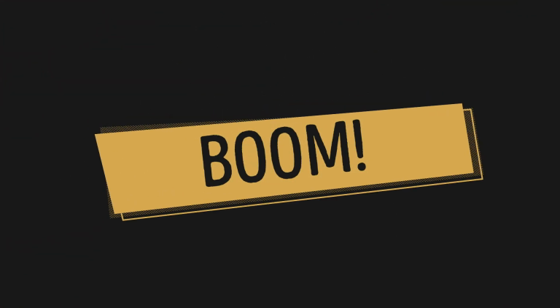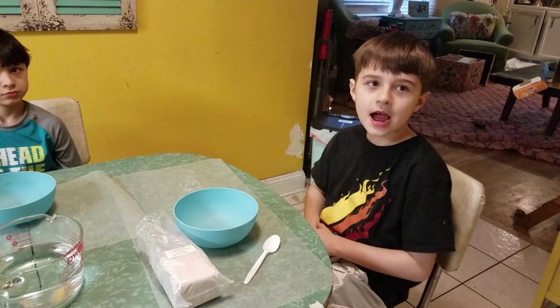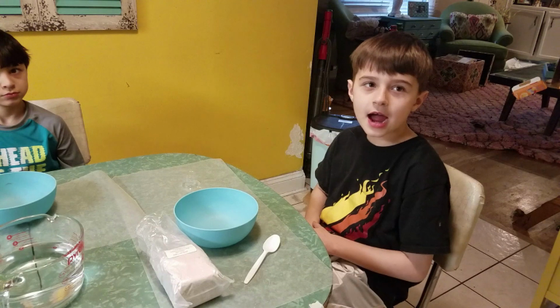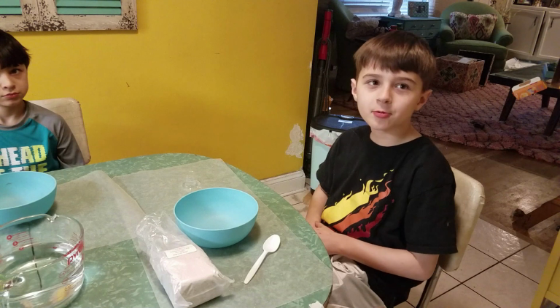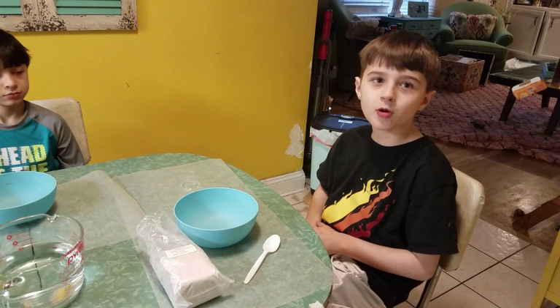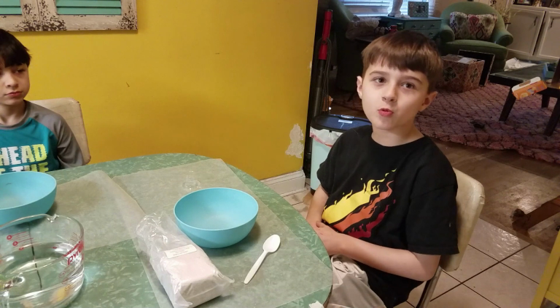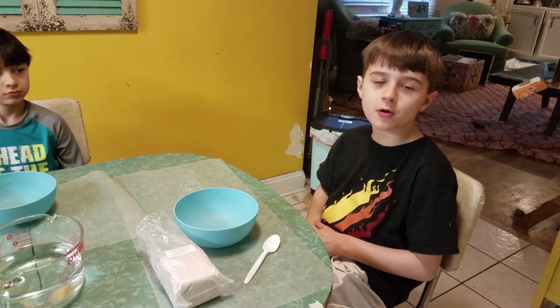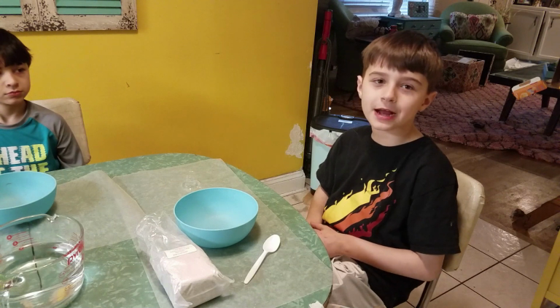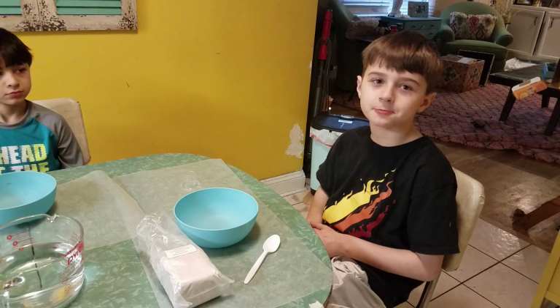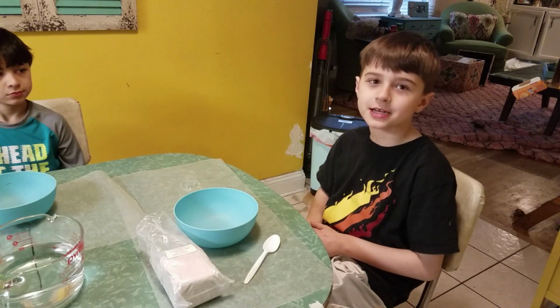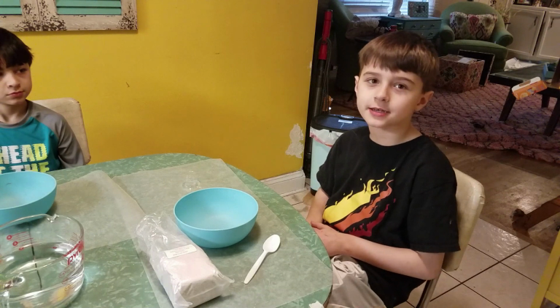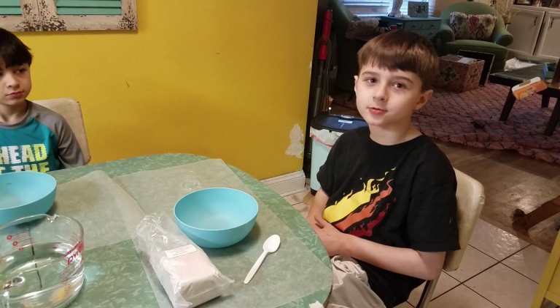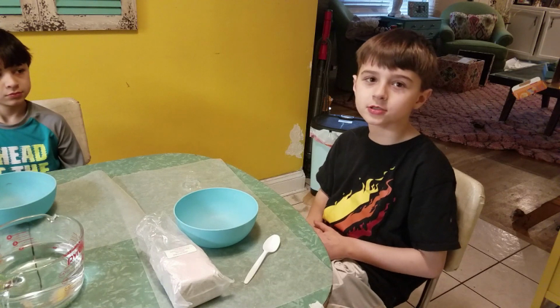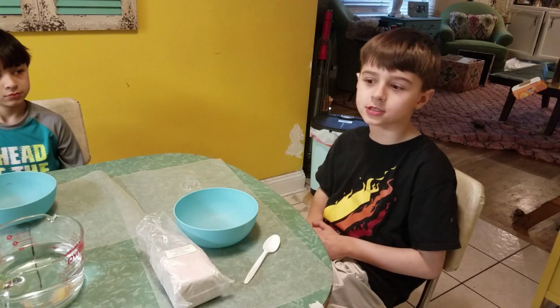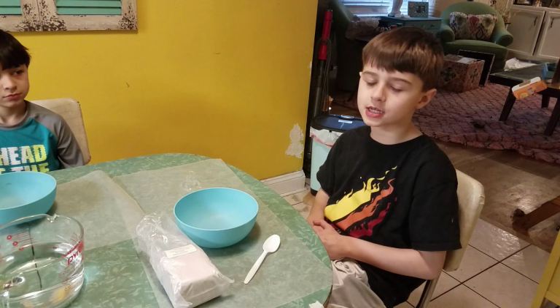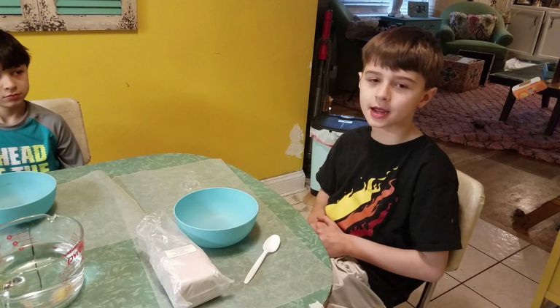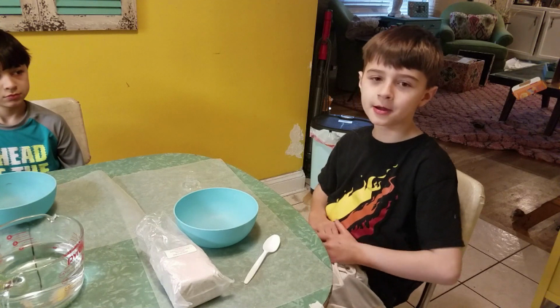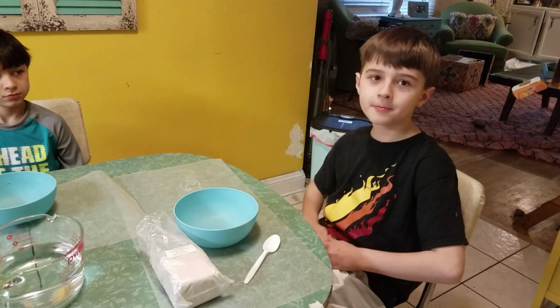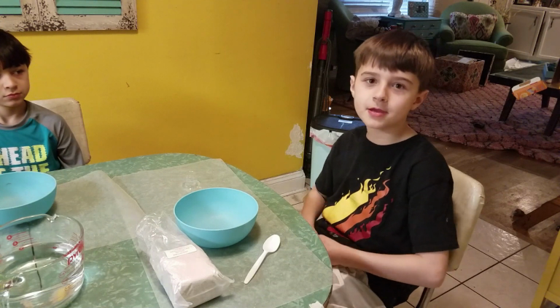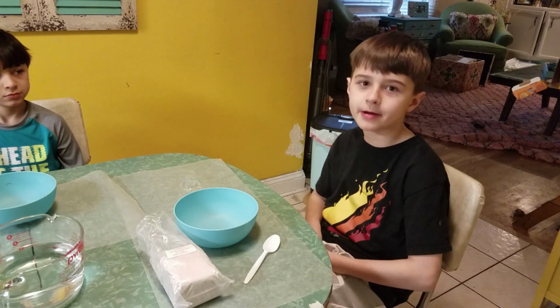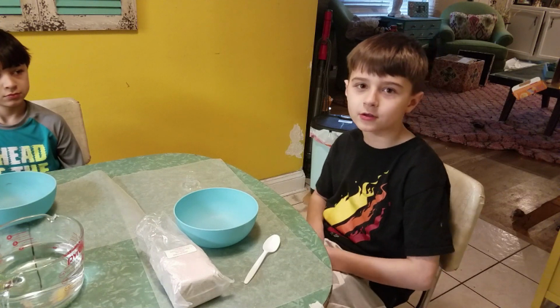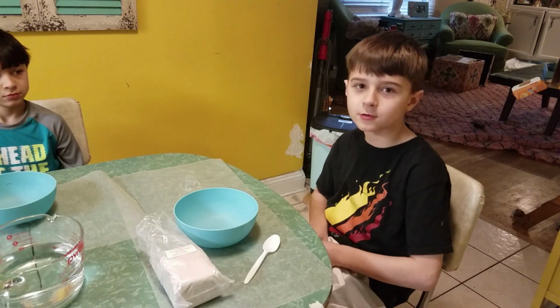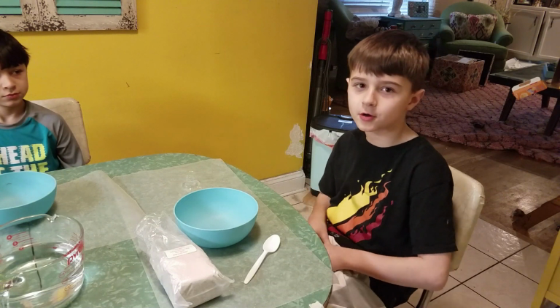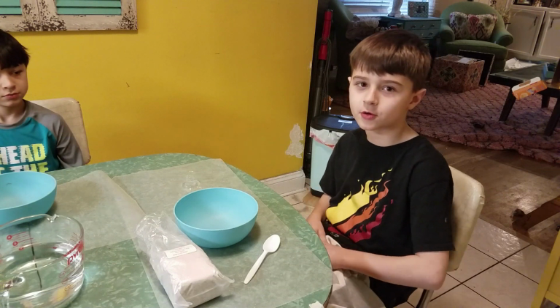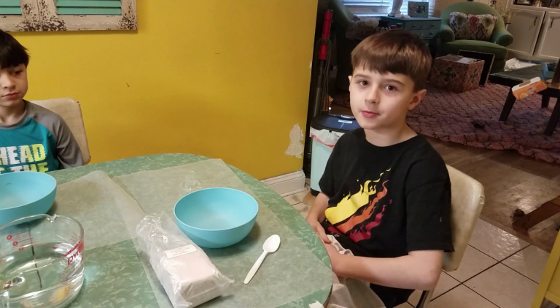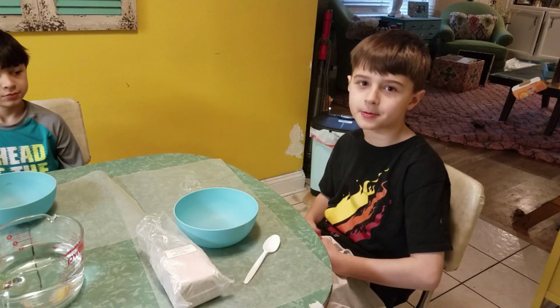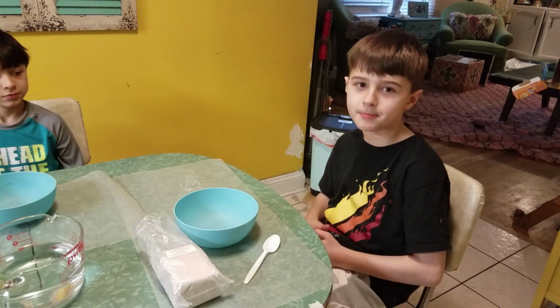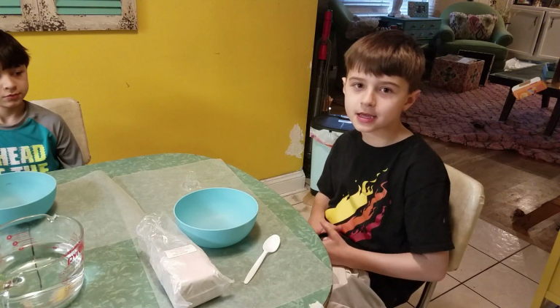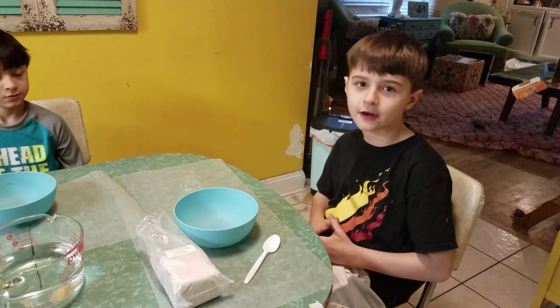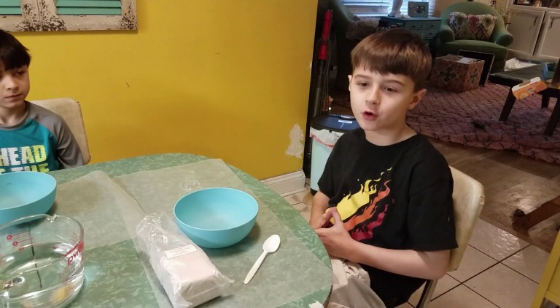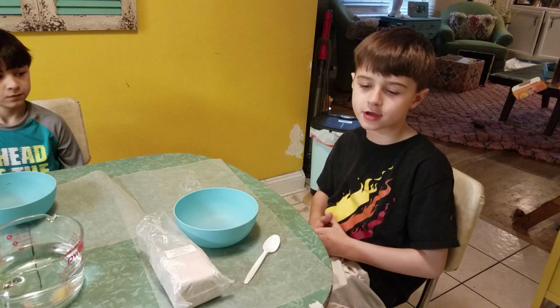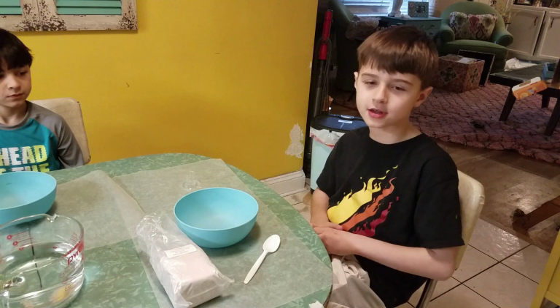Hi everyone, welcome back to Pascale's videos, and today me and my little brother are going to be making a volcano.